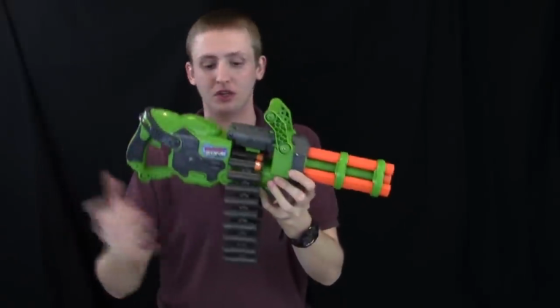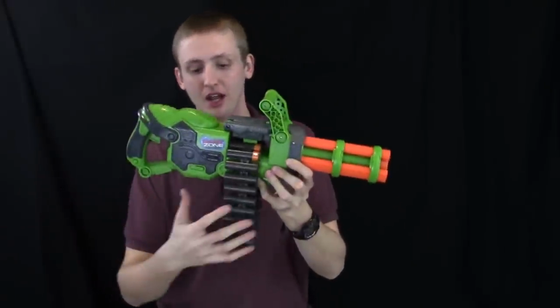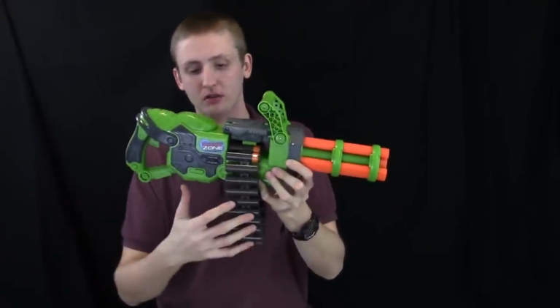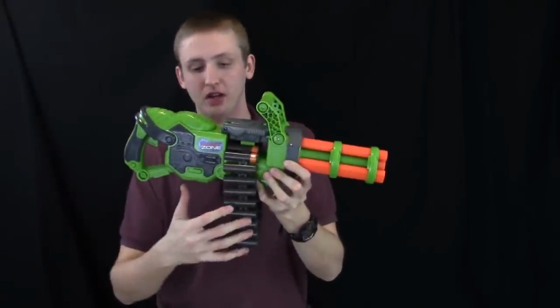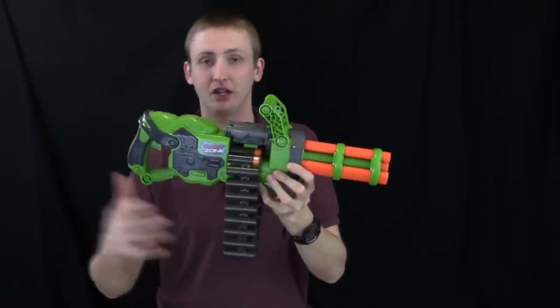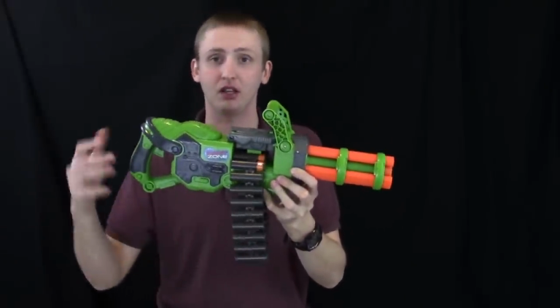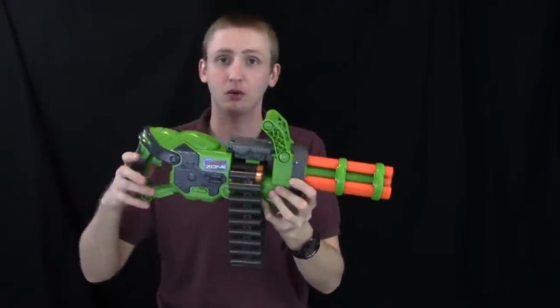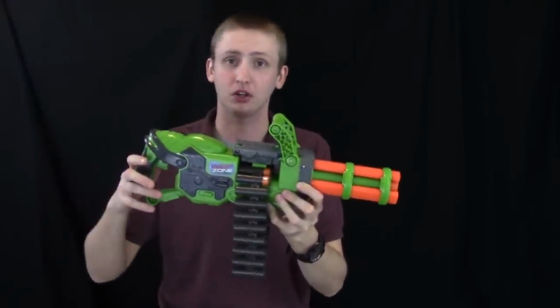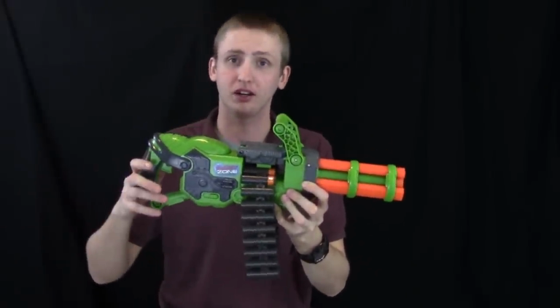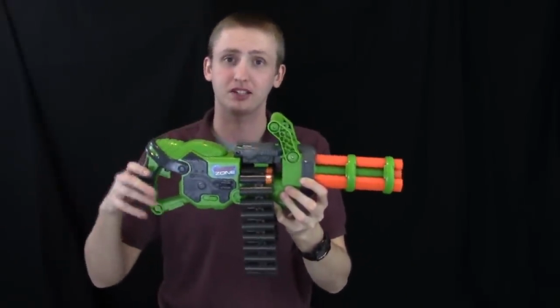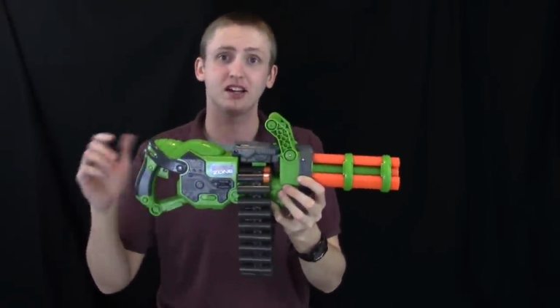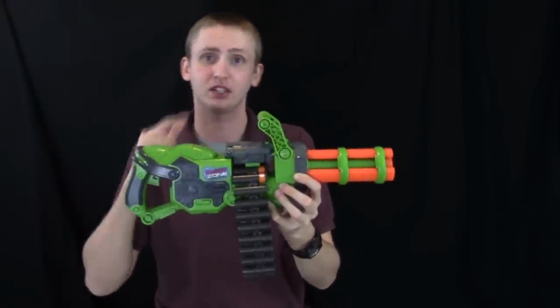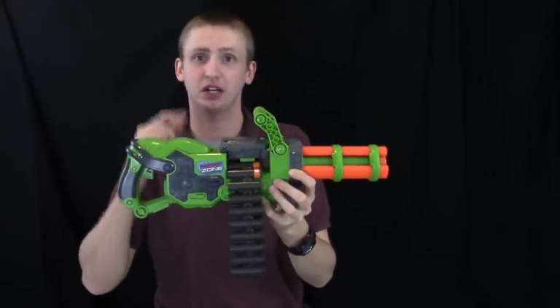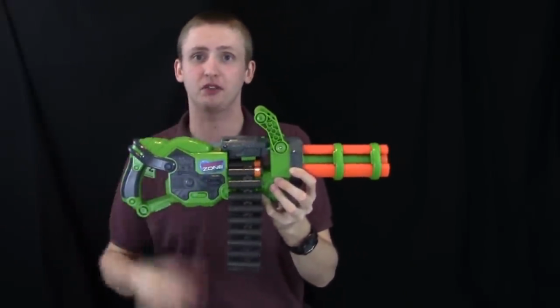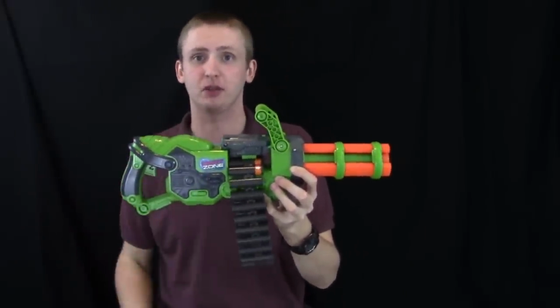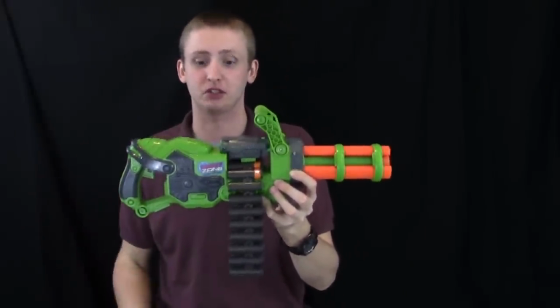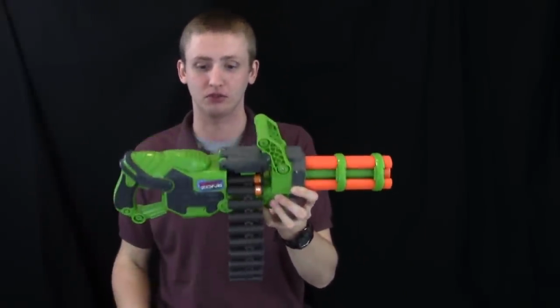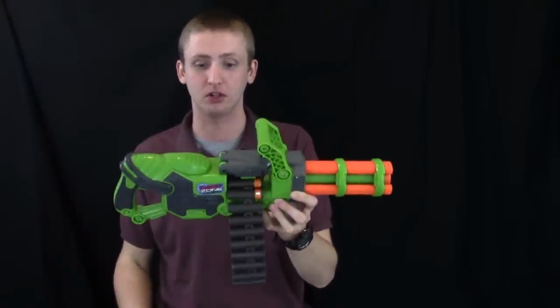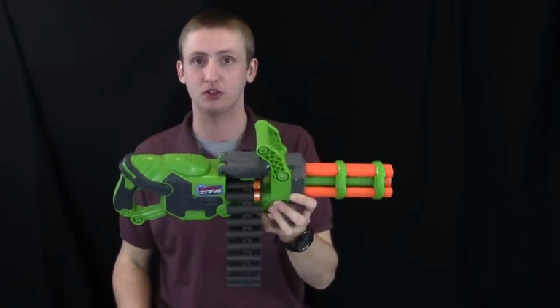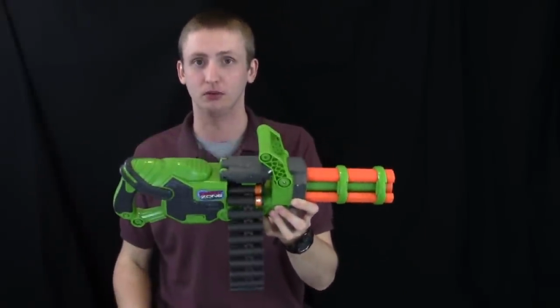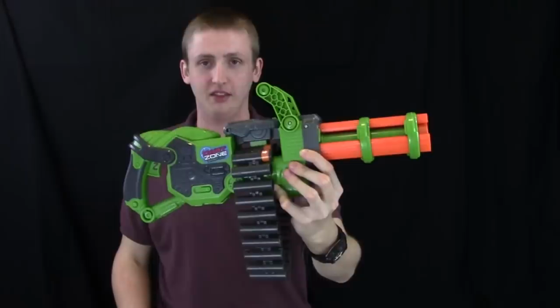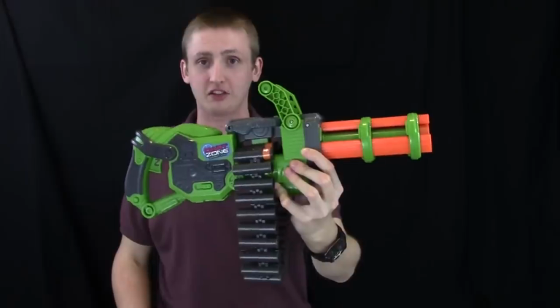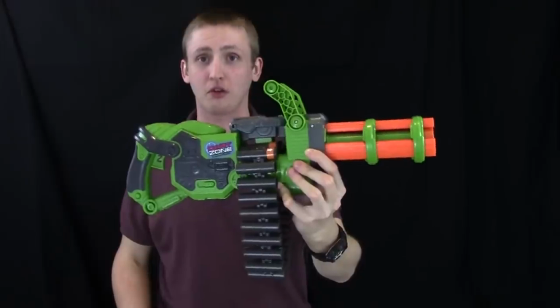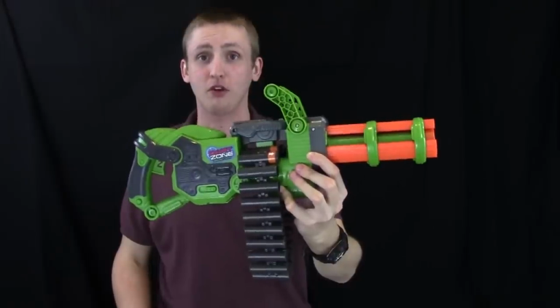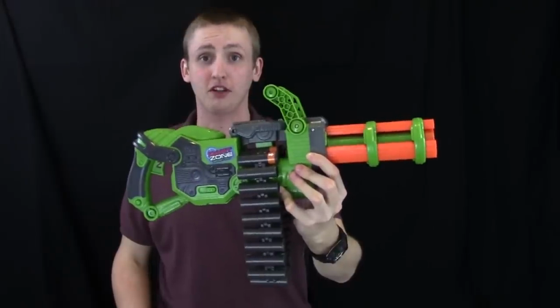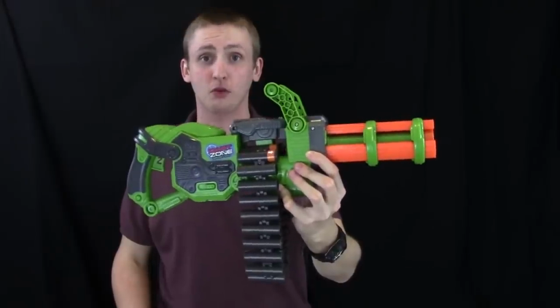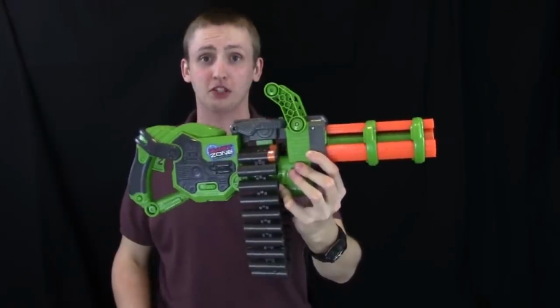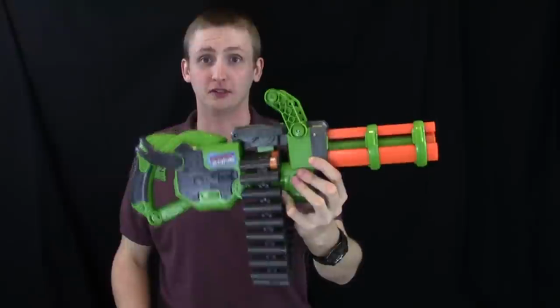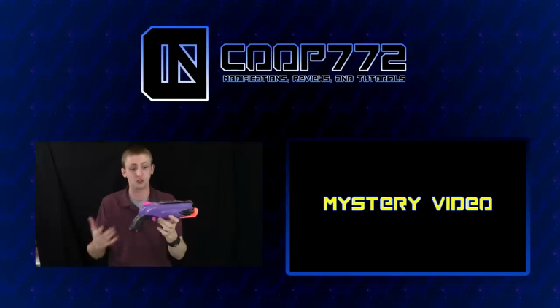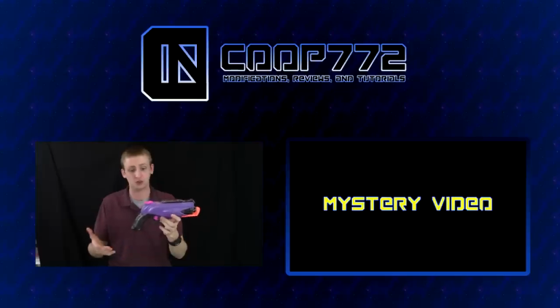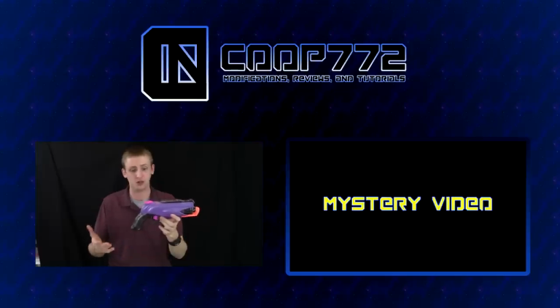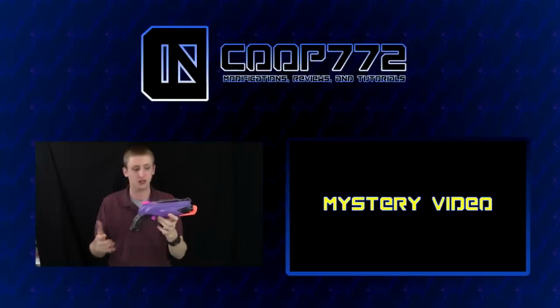So if you can handle the belt and the awkward ergonomics, definitely check out this blaster from Dartzone. That's the review — thanks for watching. It shoots pretty well.